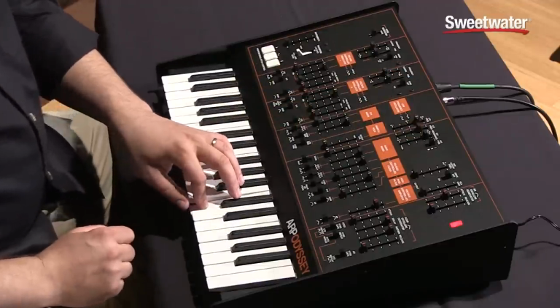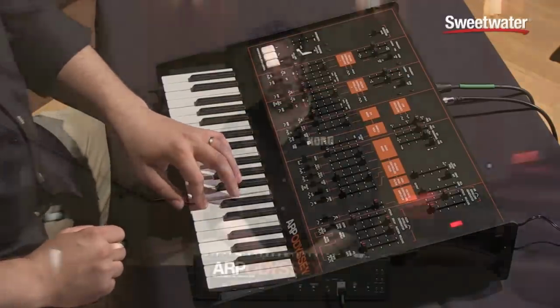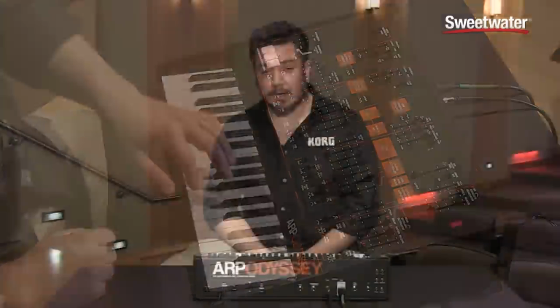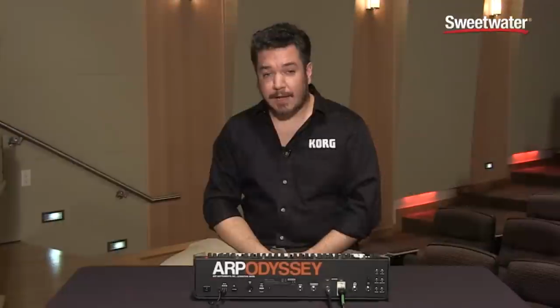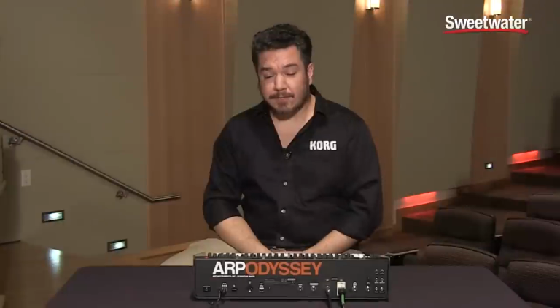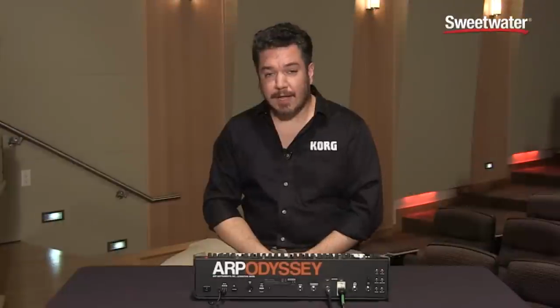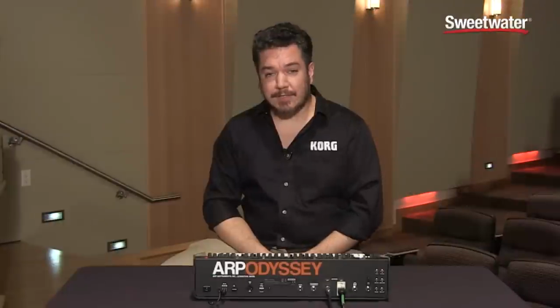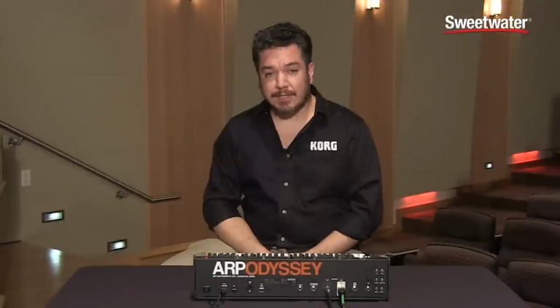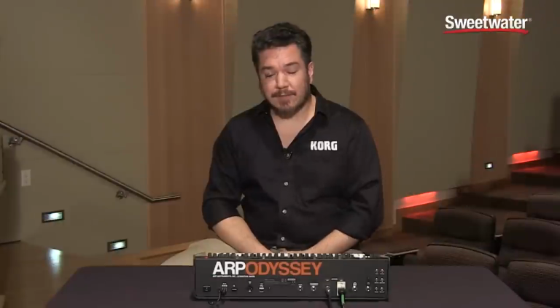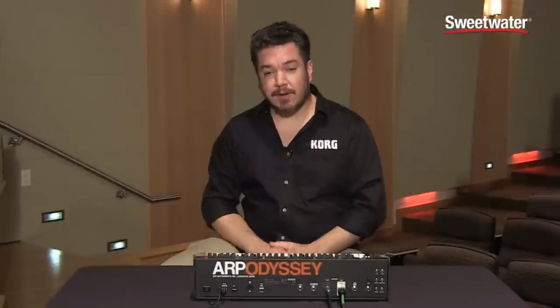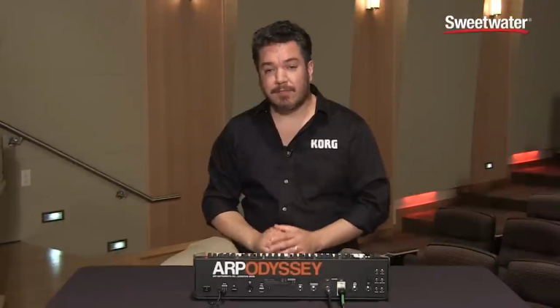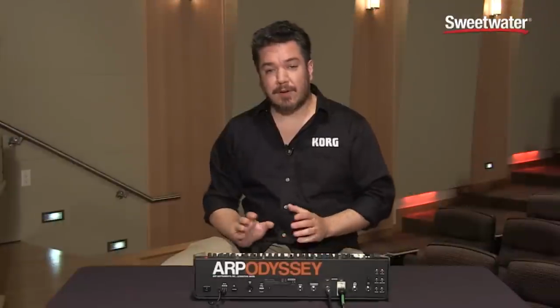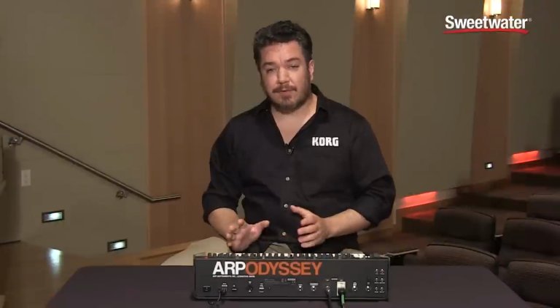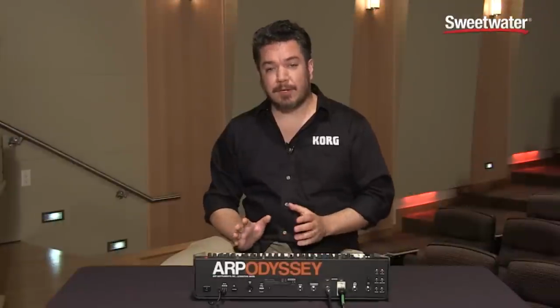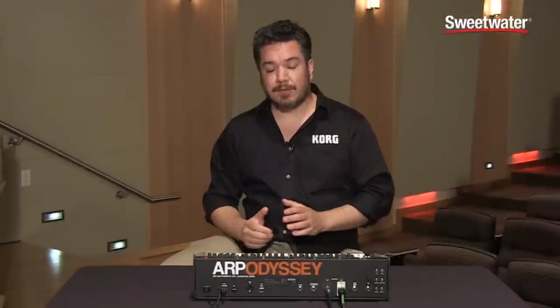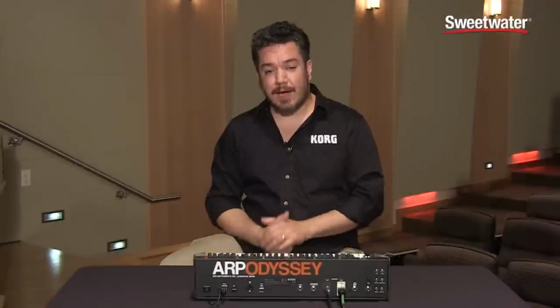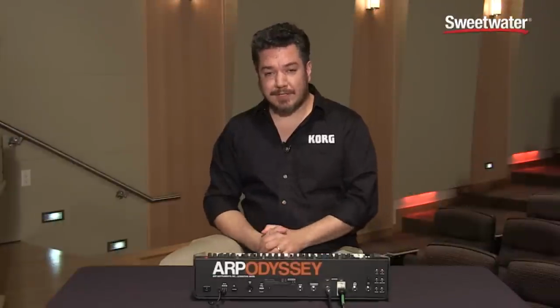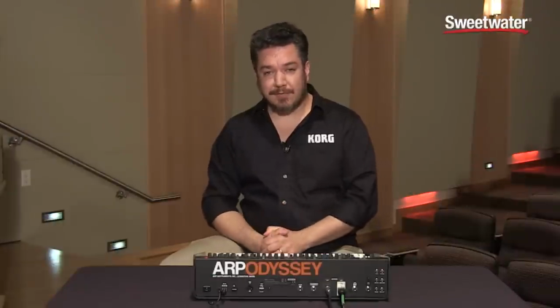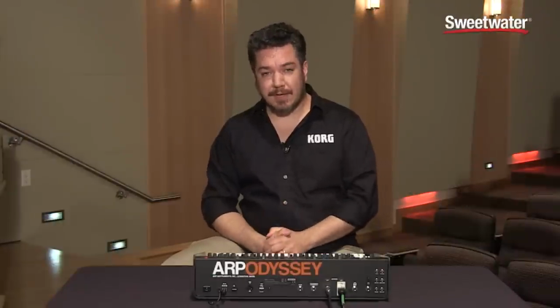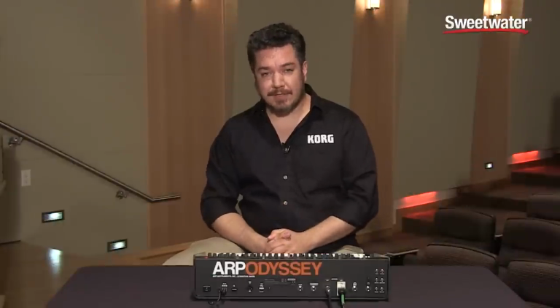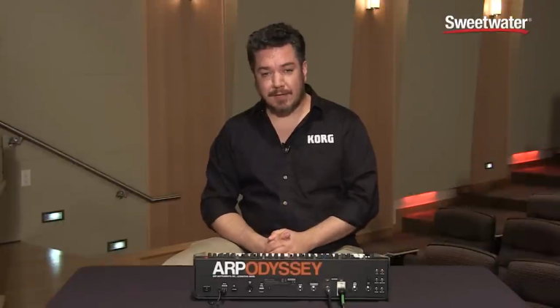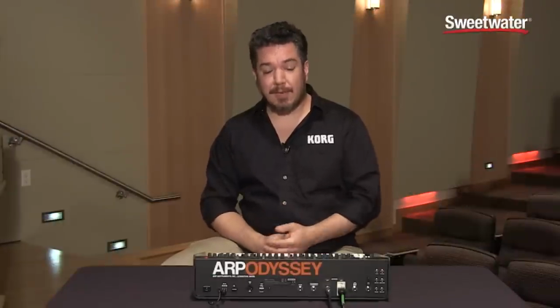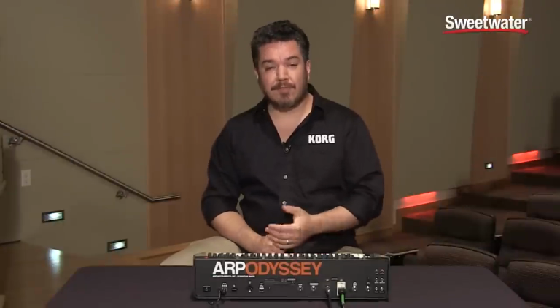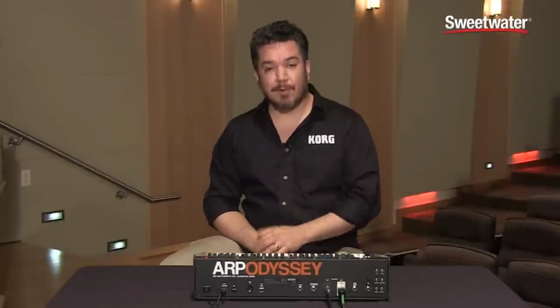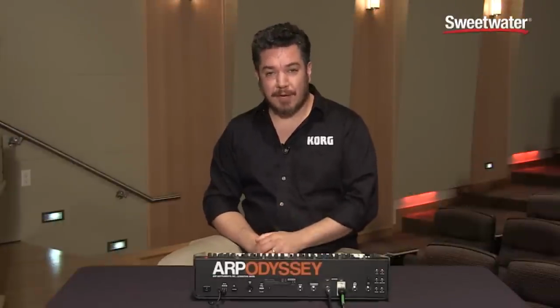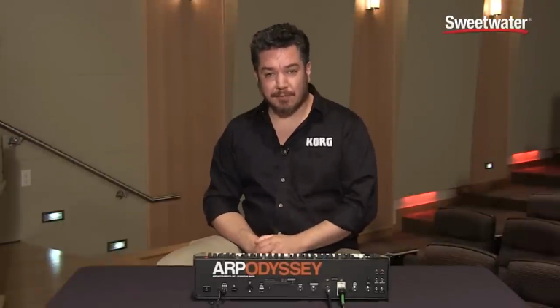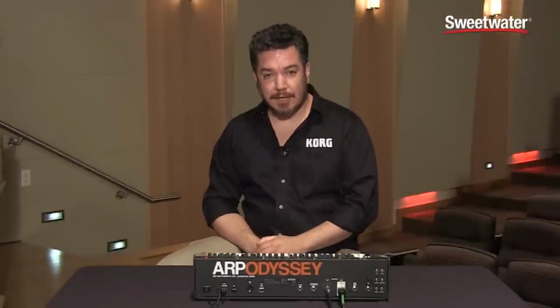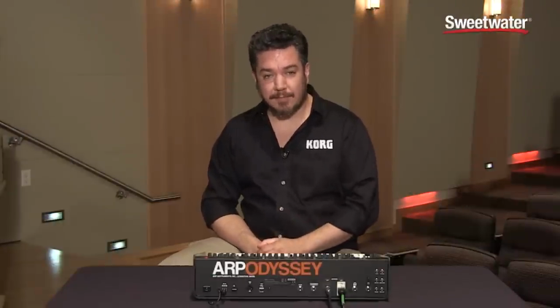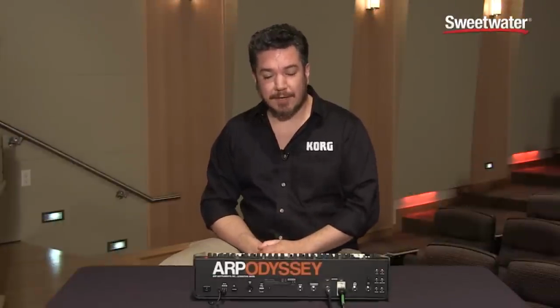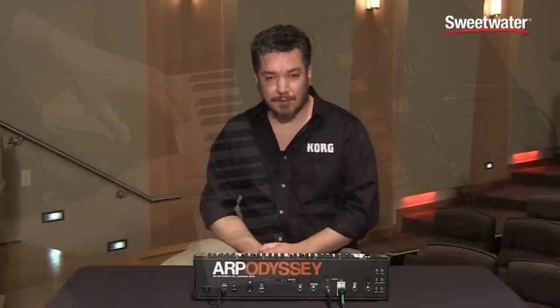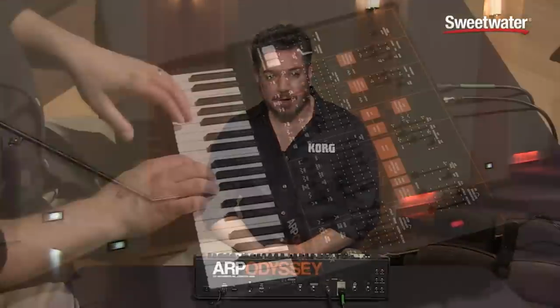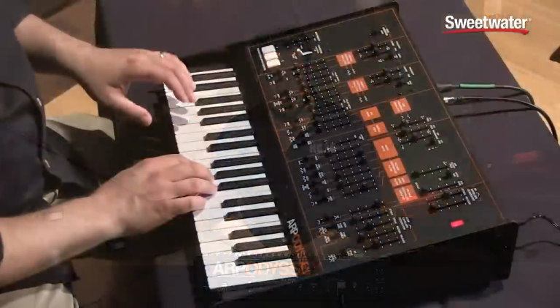There are lots of classic sounds that are very familiar to Odyssey fans. Many of them are bass related. Here's one of them.